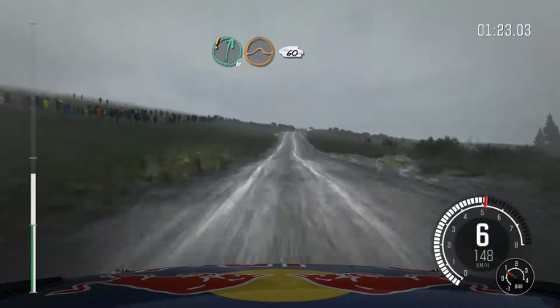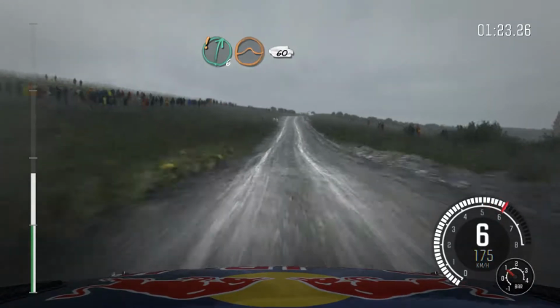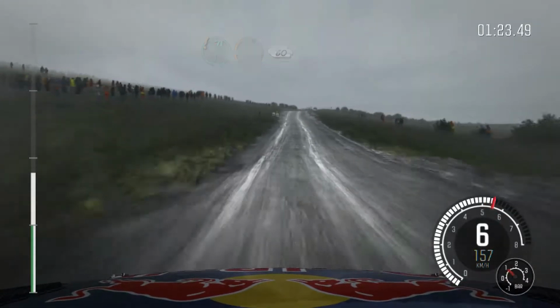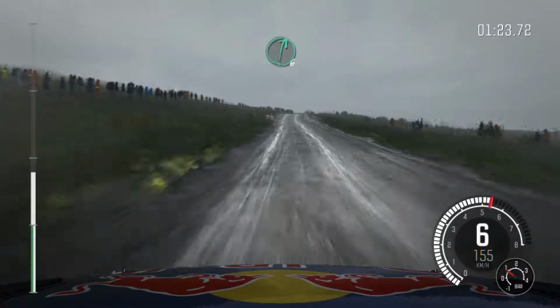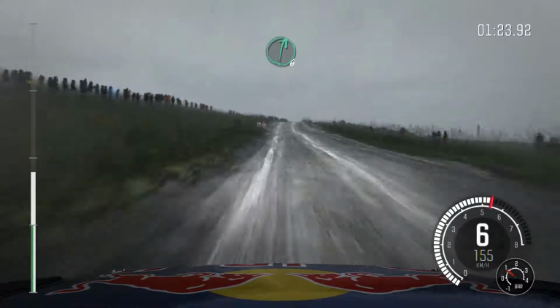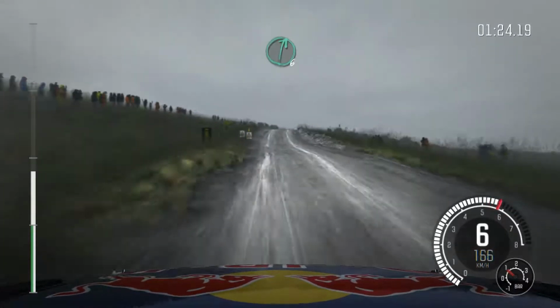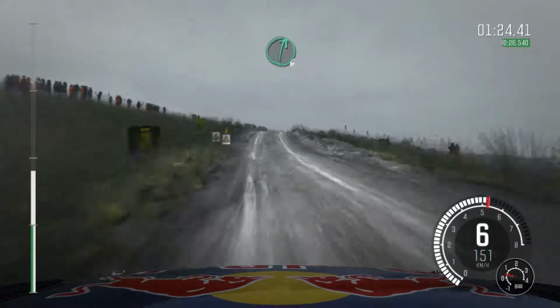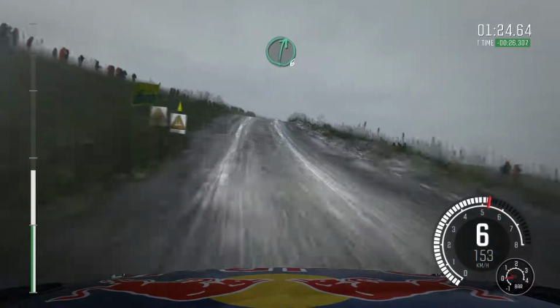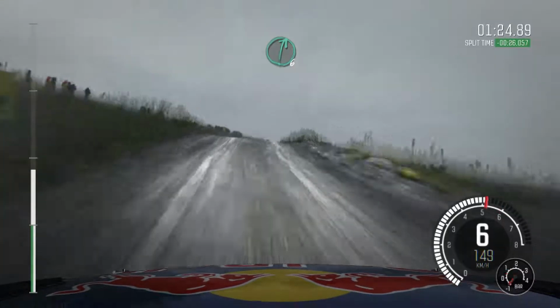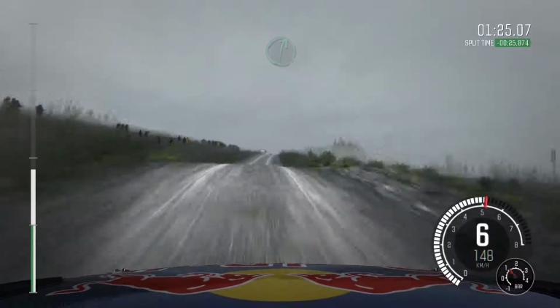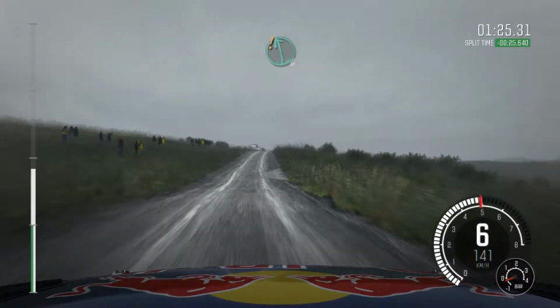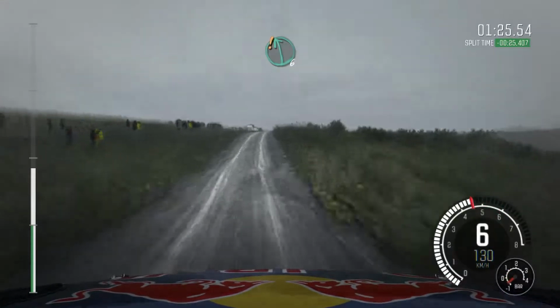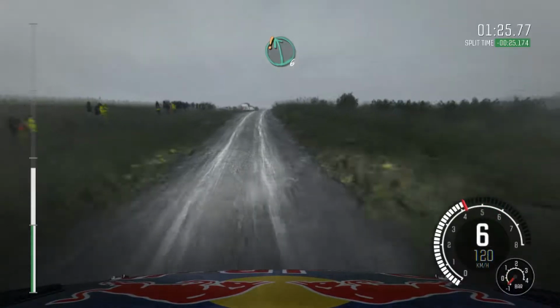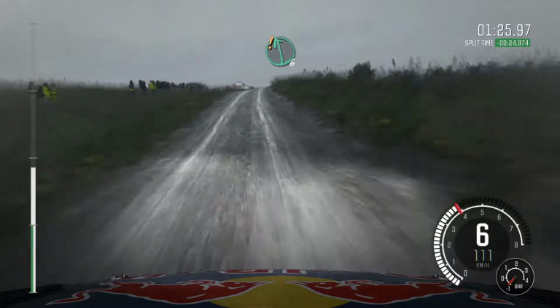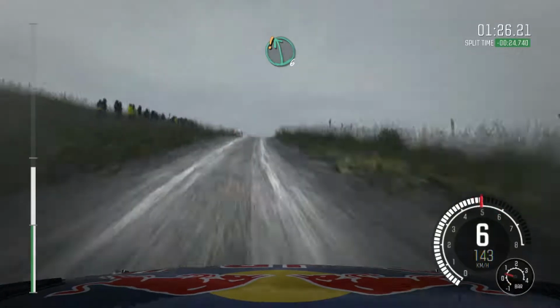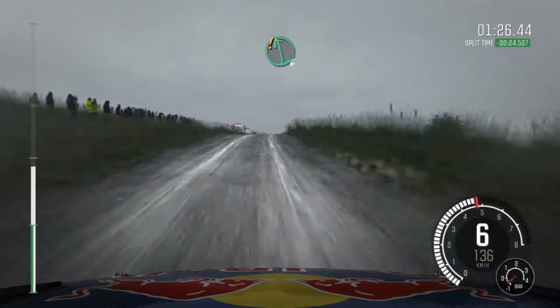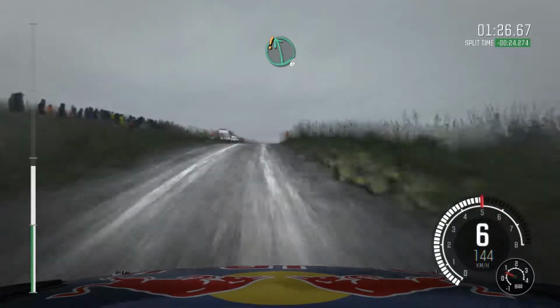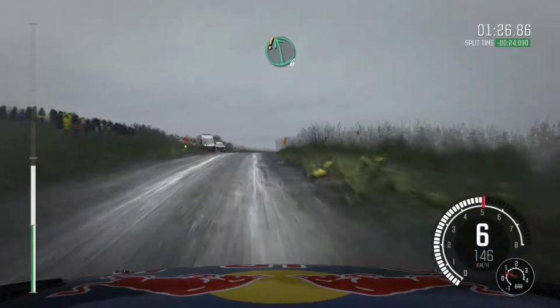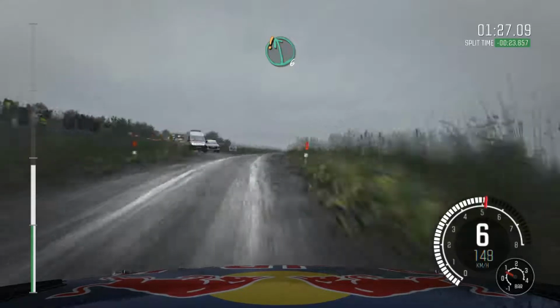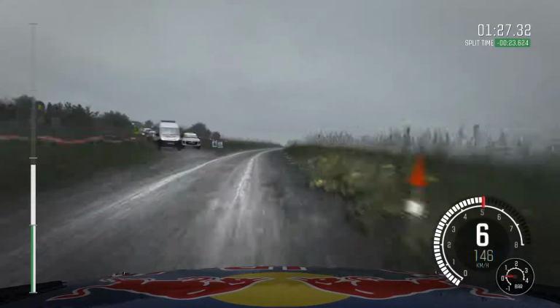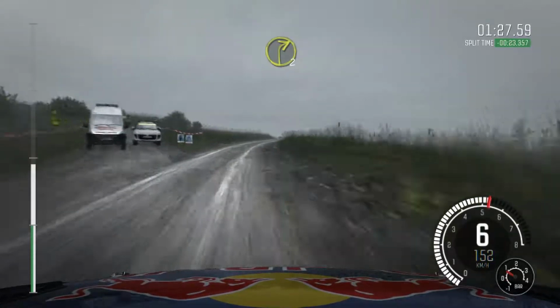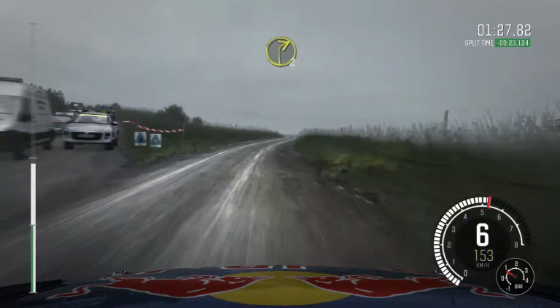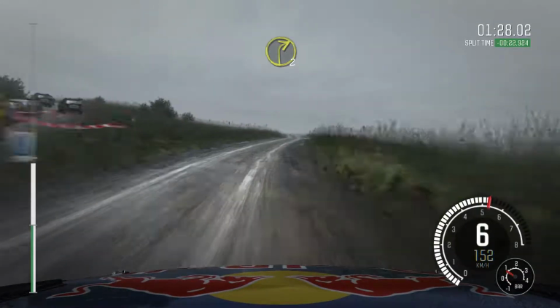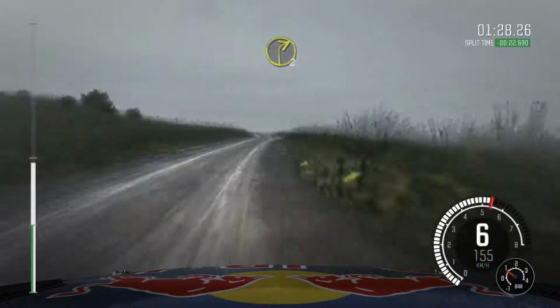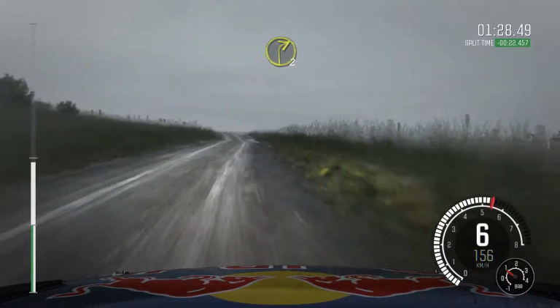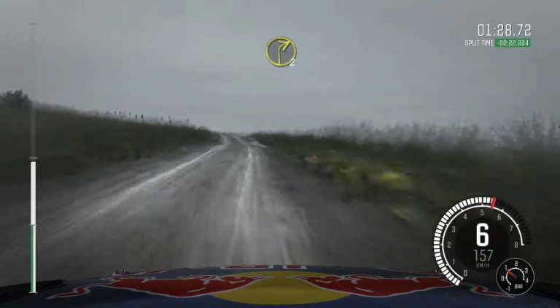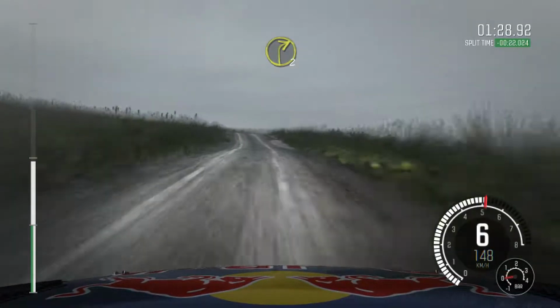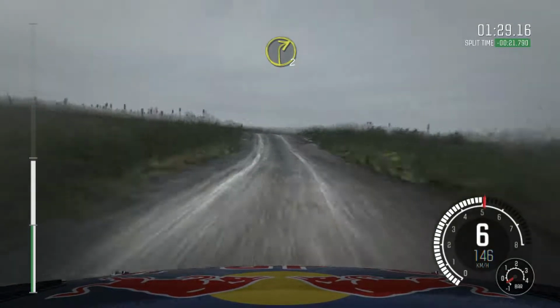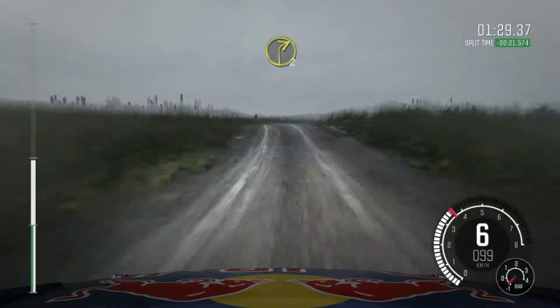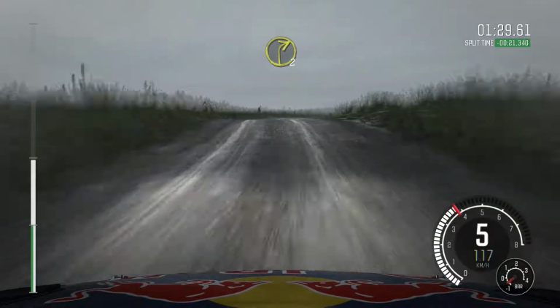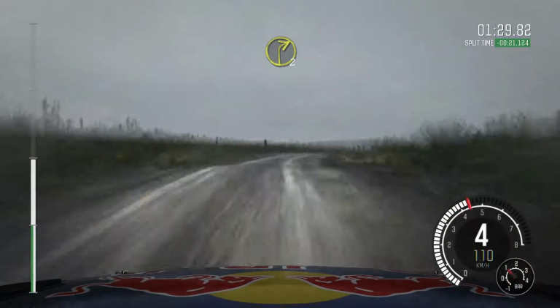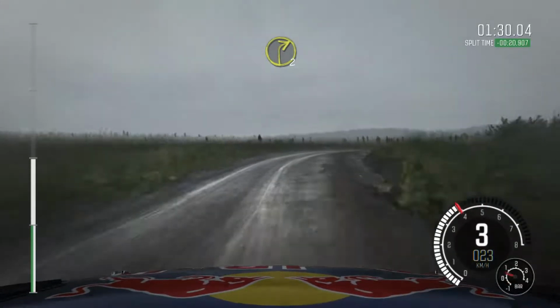60, right 6, over crest, past junction, into care, left 6, crest, bump, right 2, long, ditch inside.